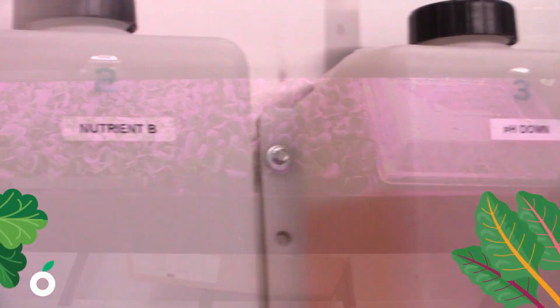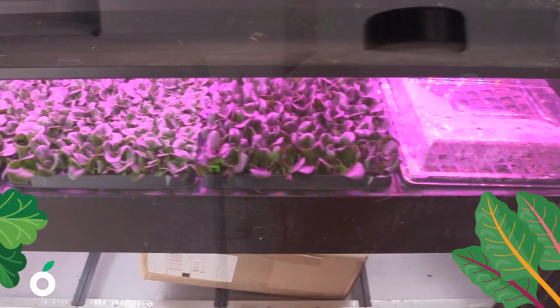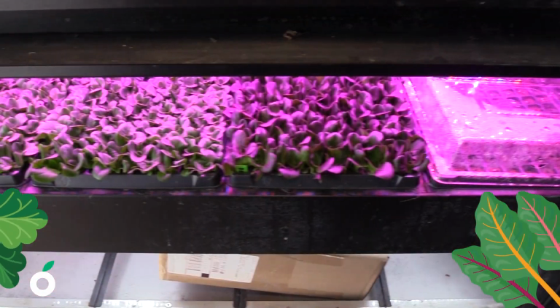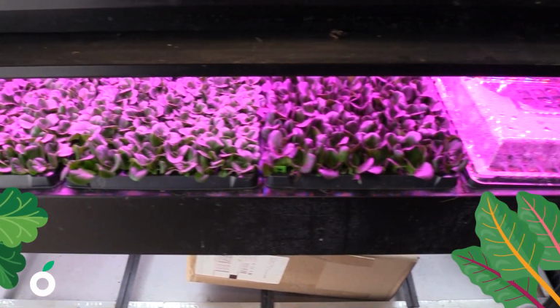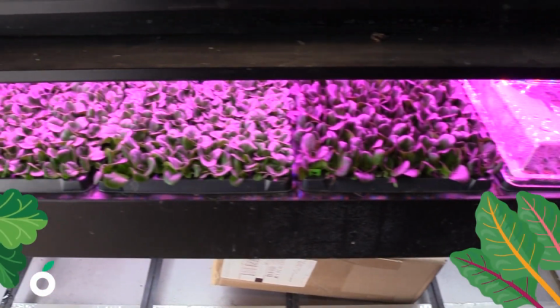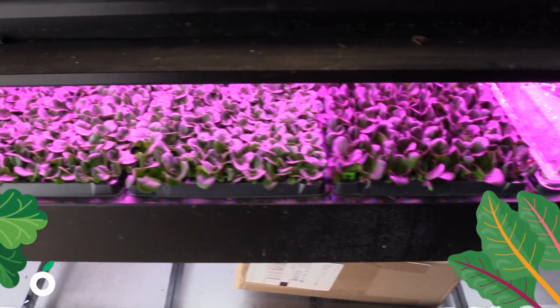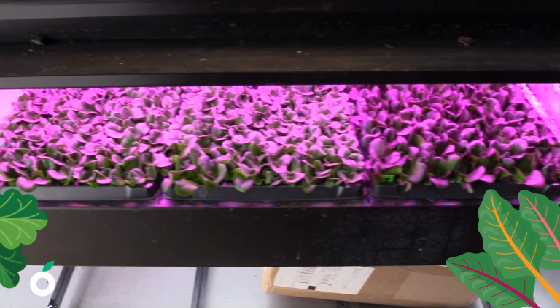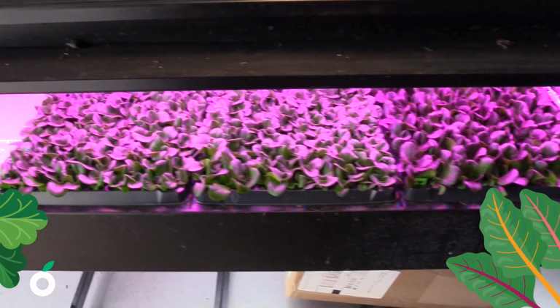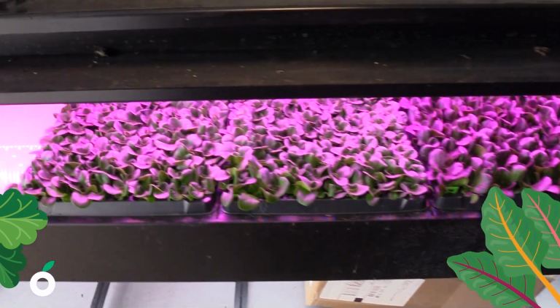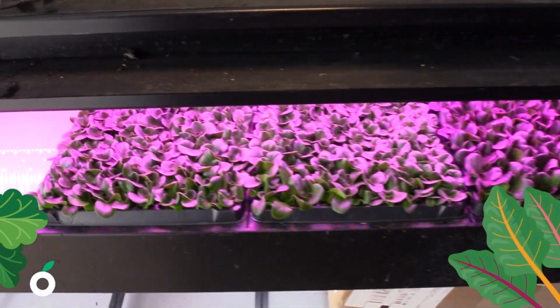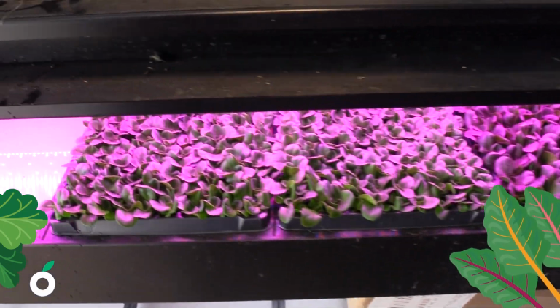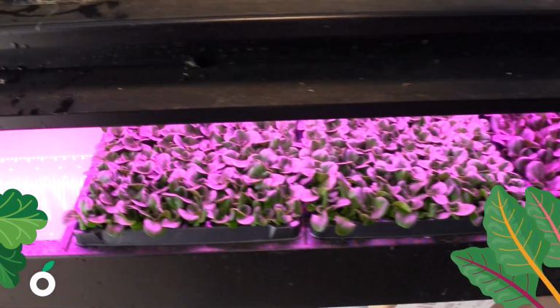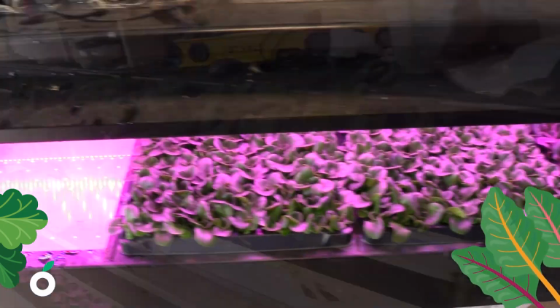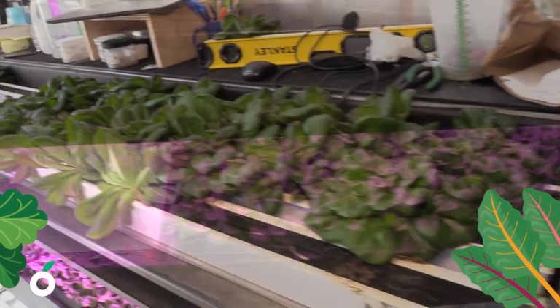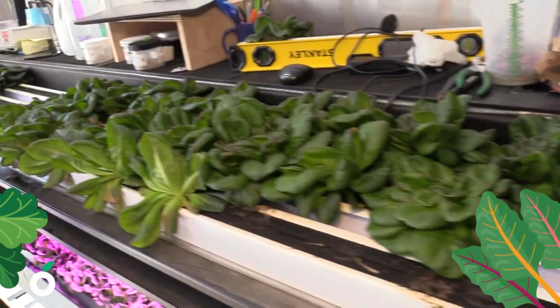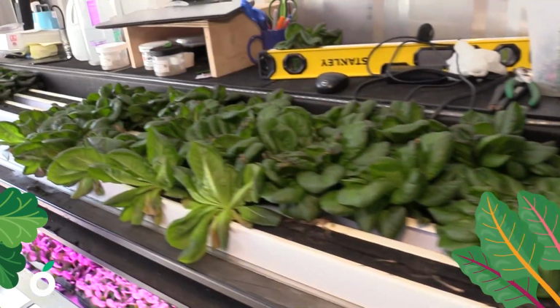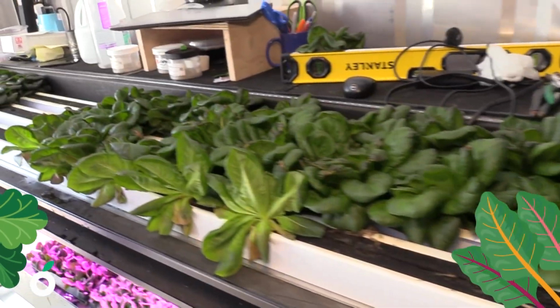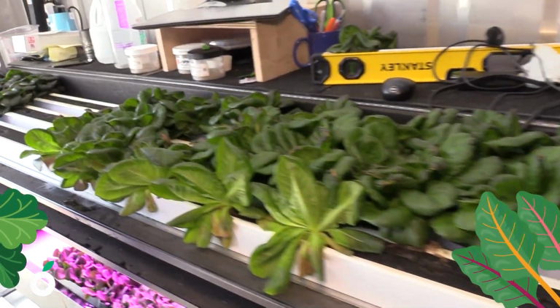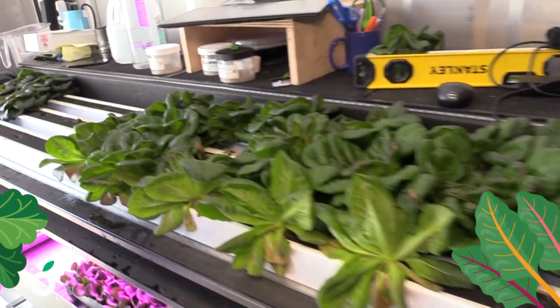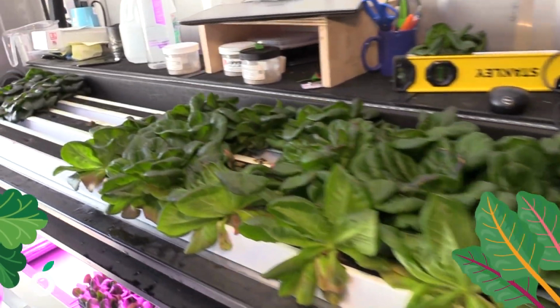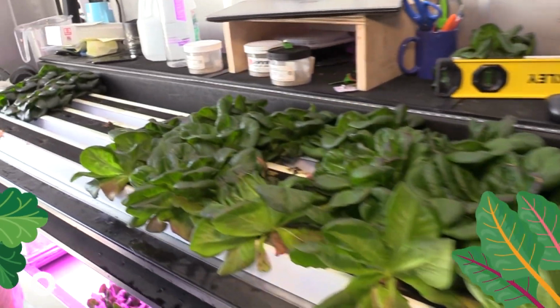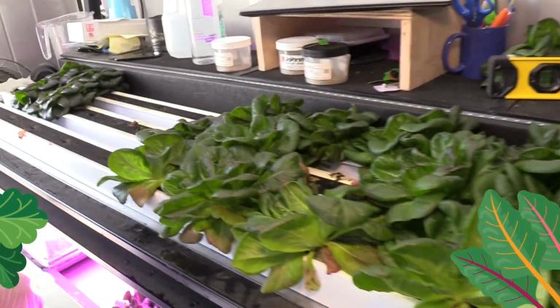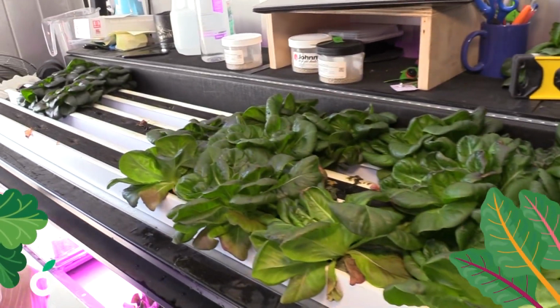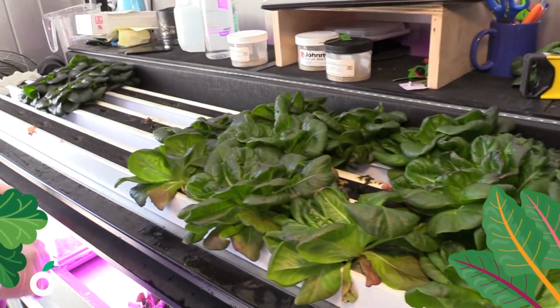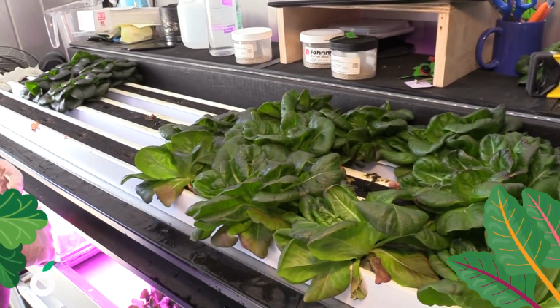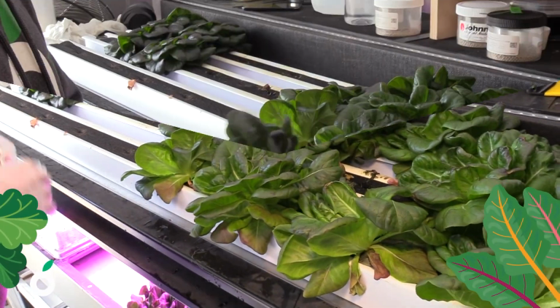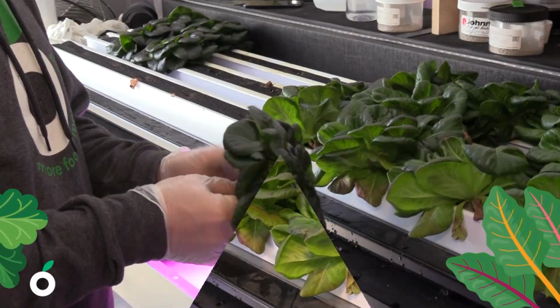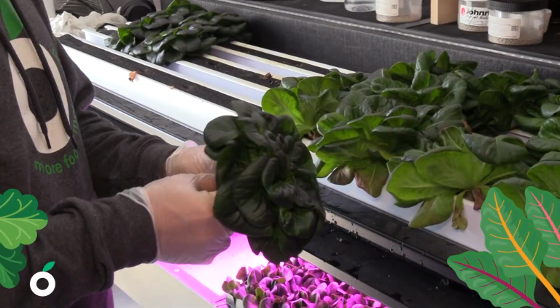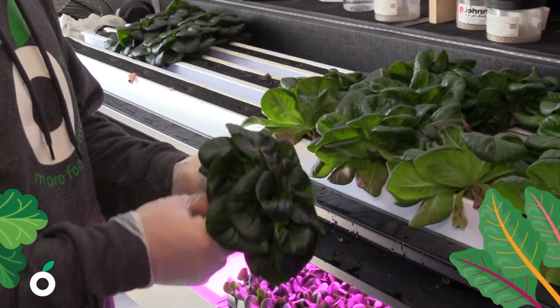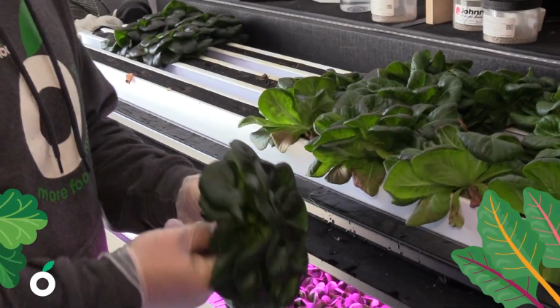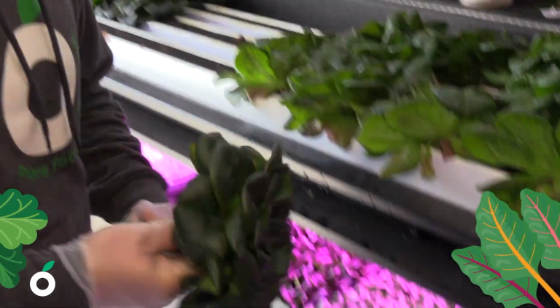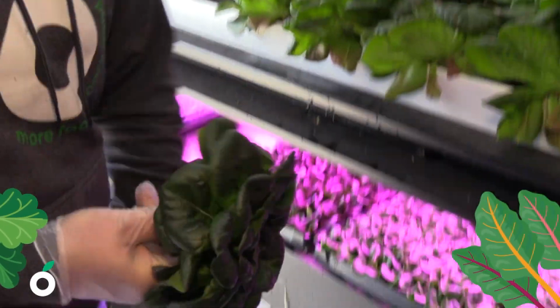A constant 70 degrees inside the farm, 70 percent humidity. Year round, 800 heads of lettuce a week.